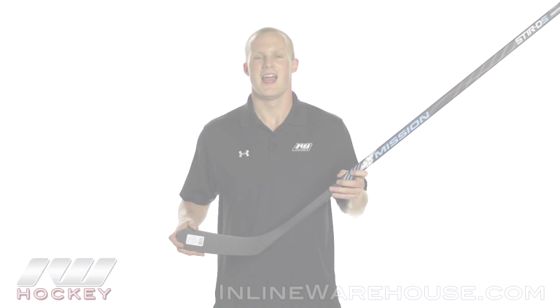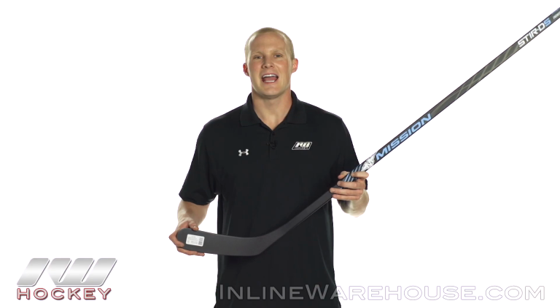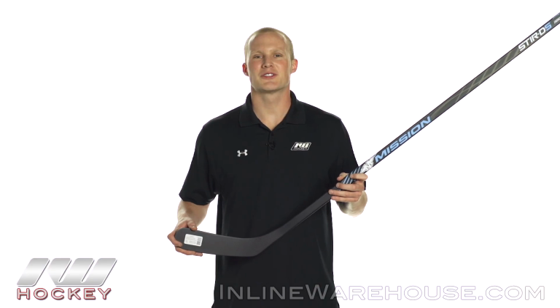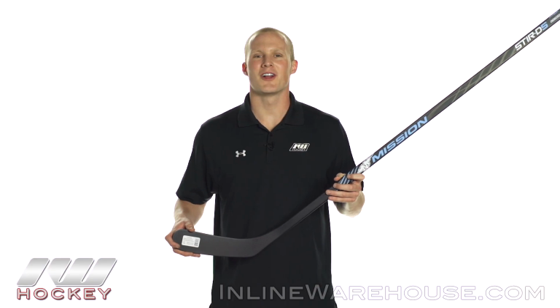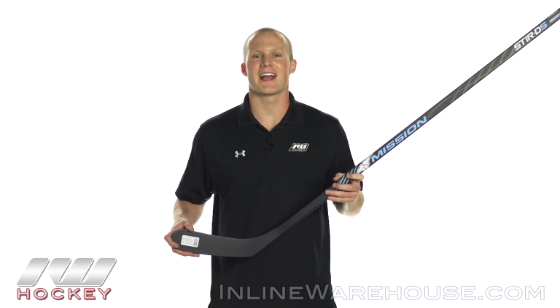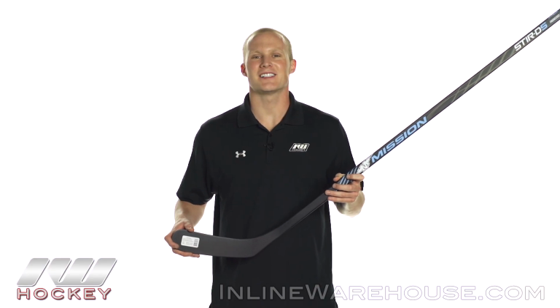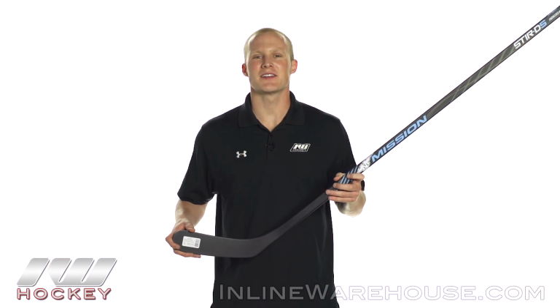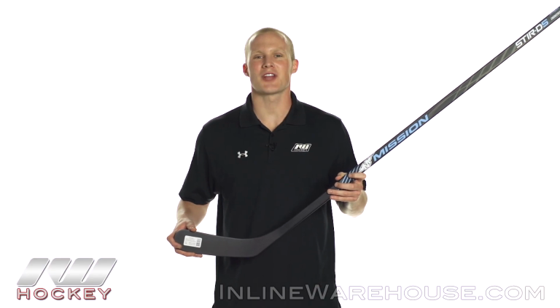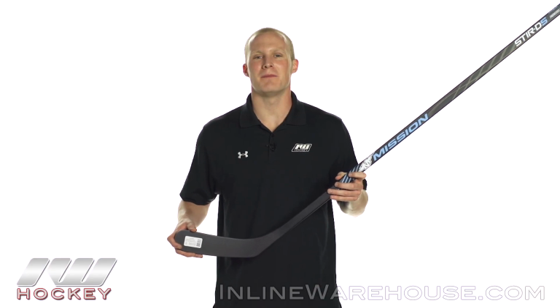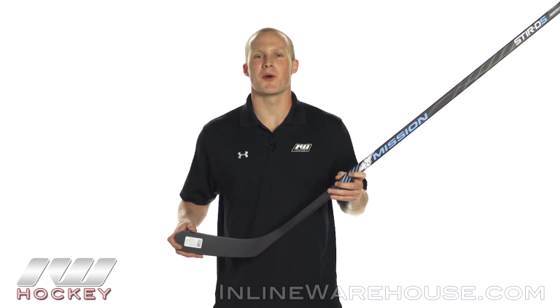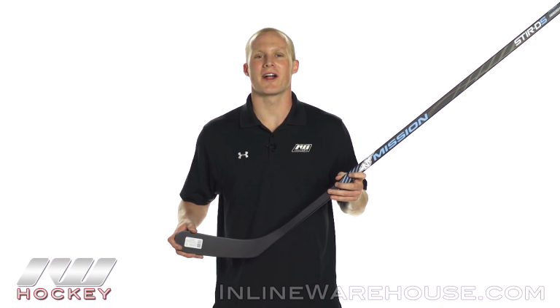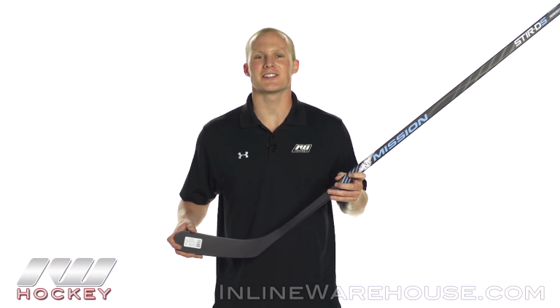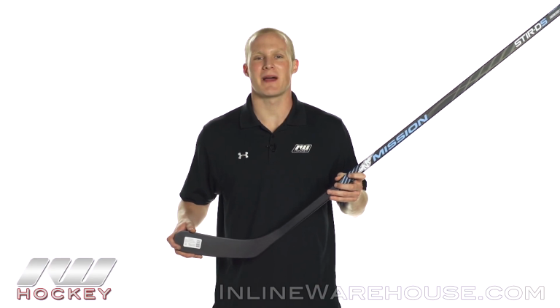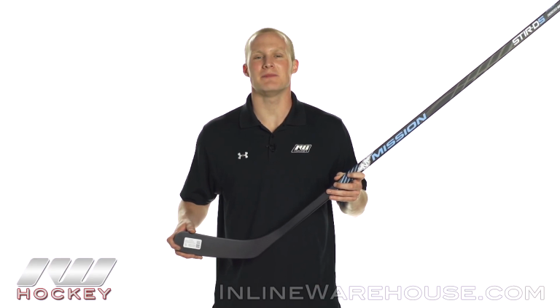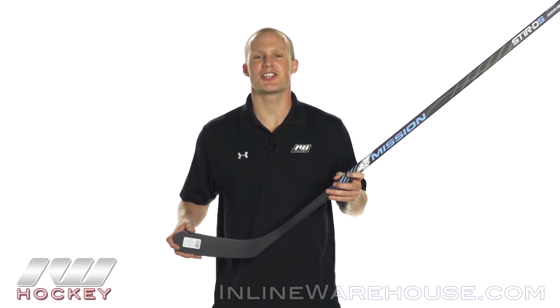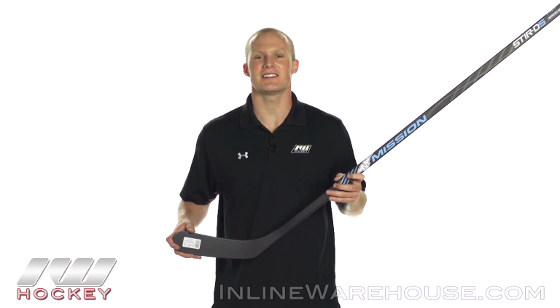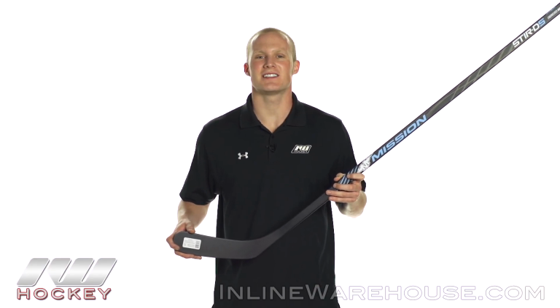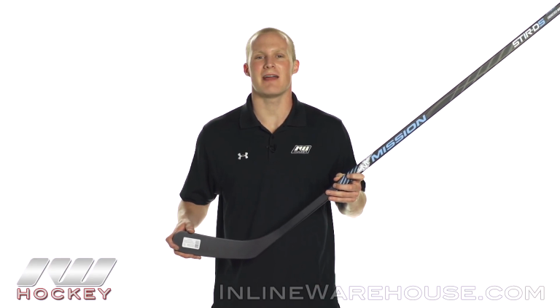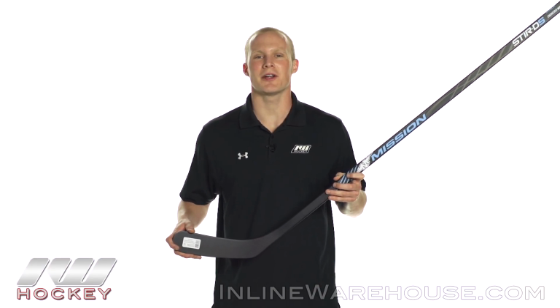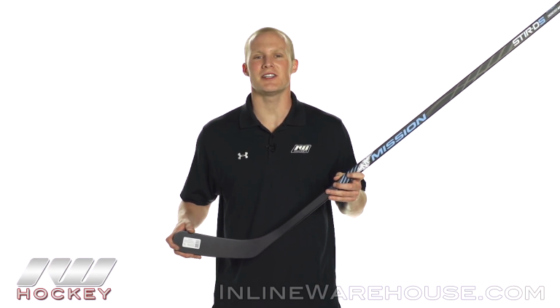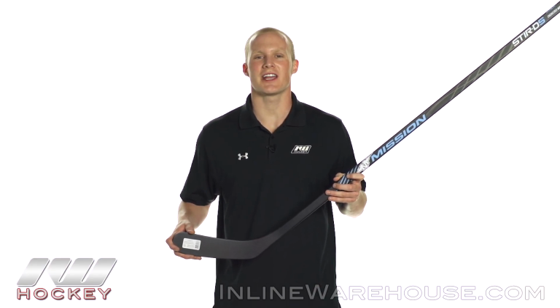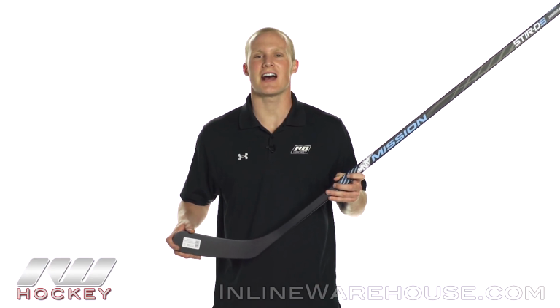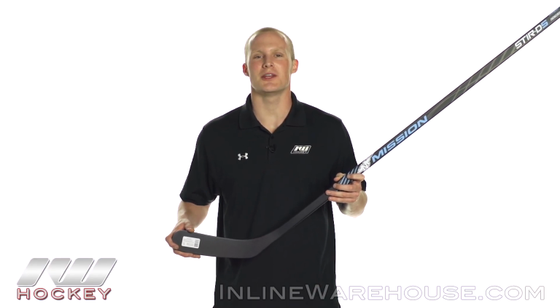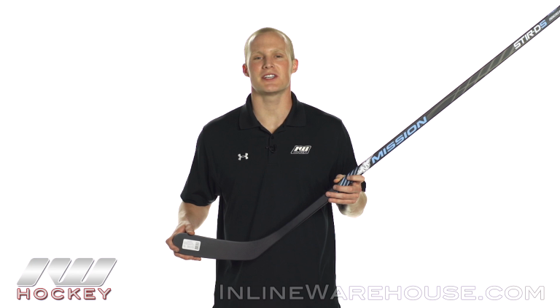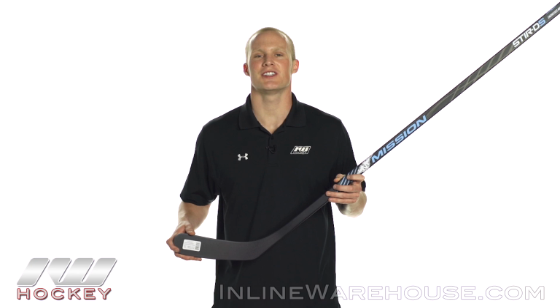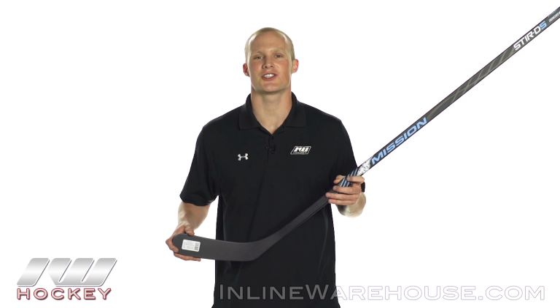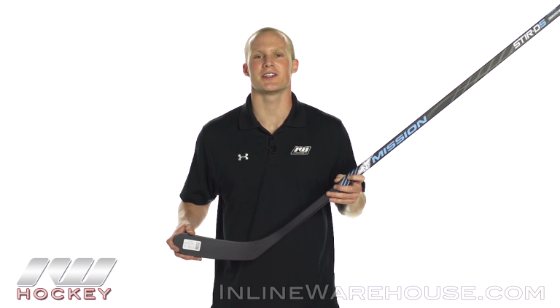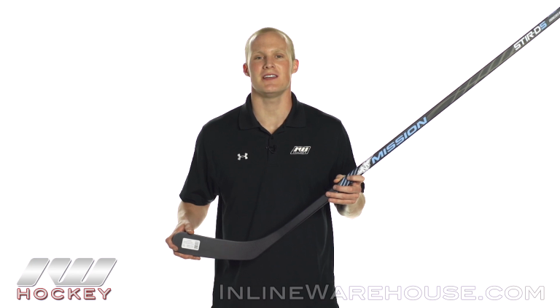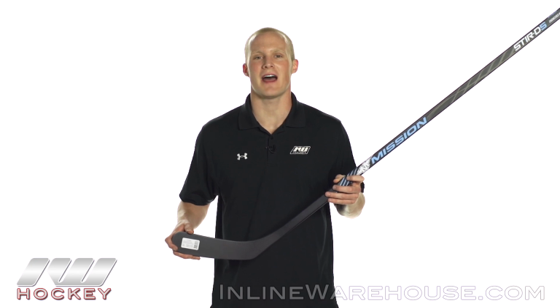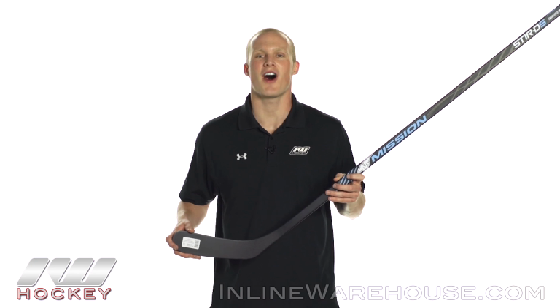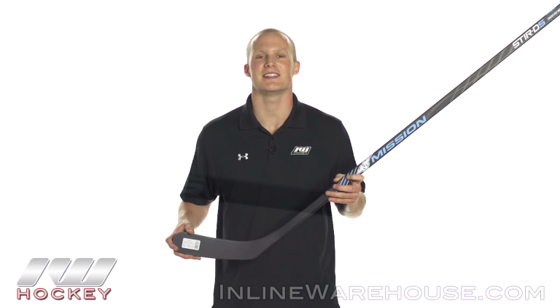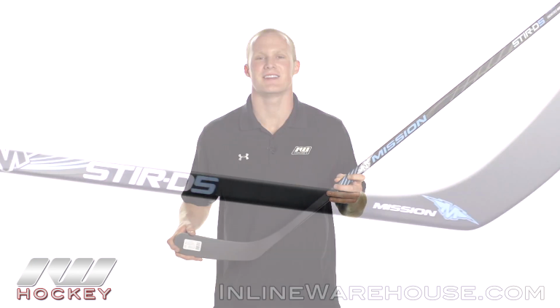Hey, what's going on guys, thanks for stopping by The Warehouse. My name is Chase and today we're going to be checking out the Mission Stur D5 Hockey Stick.